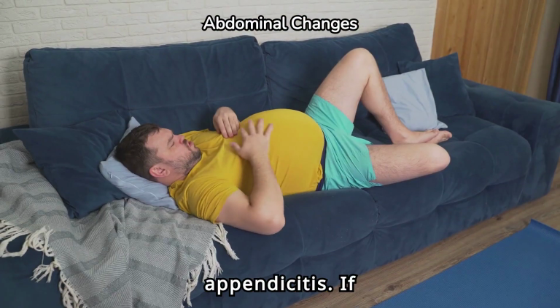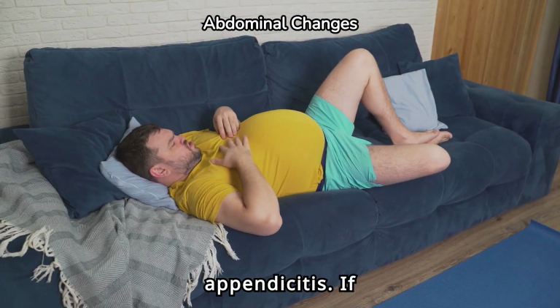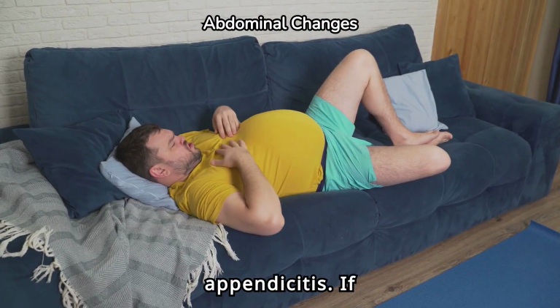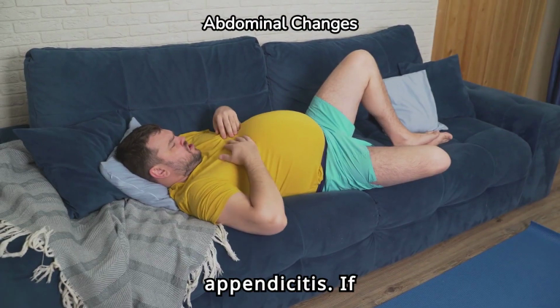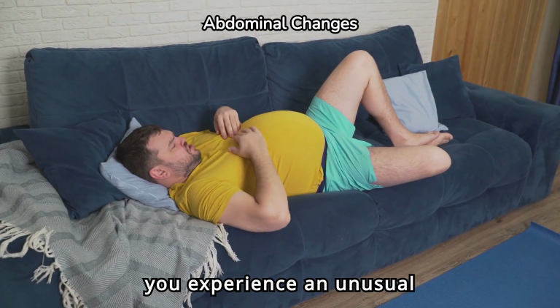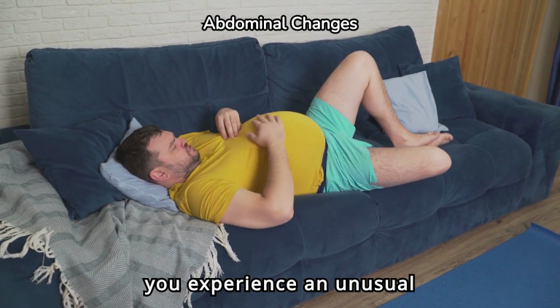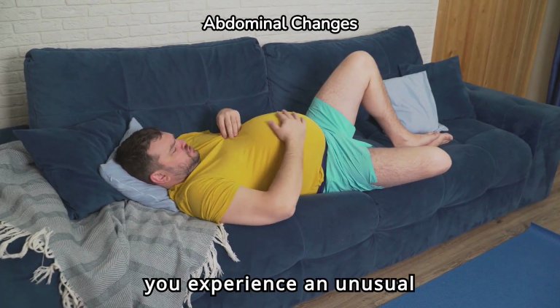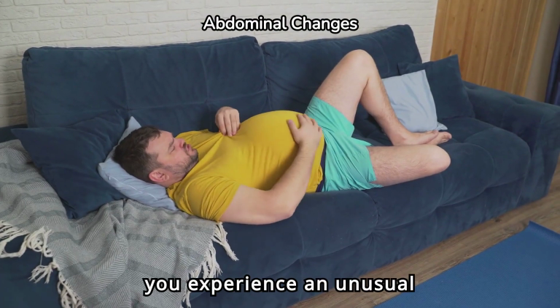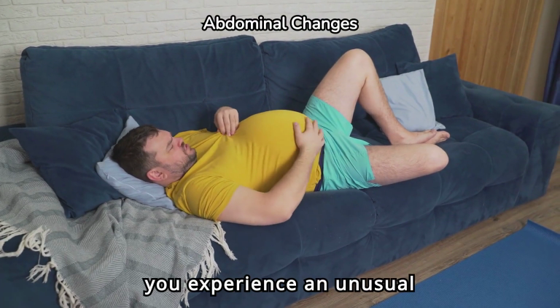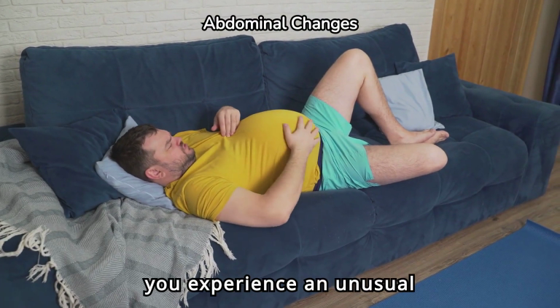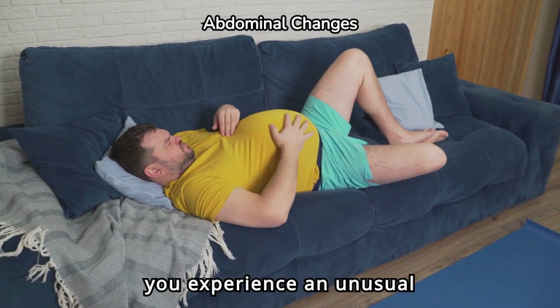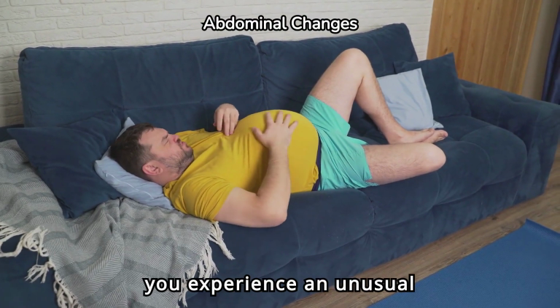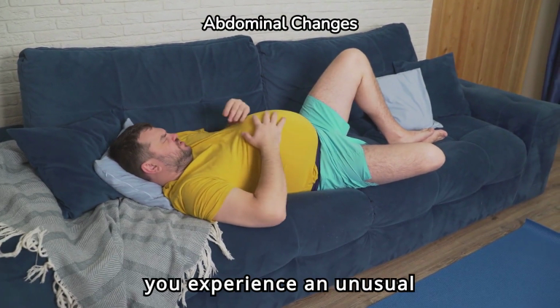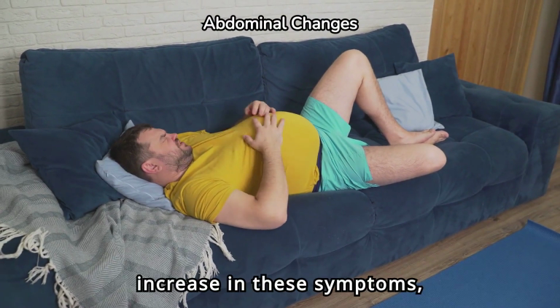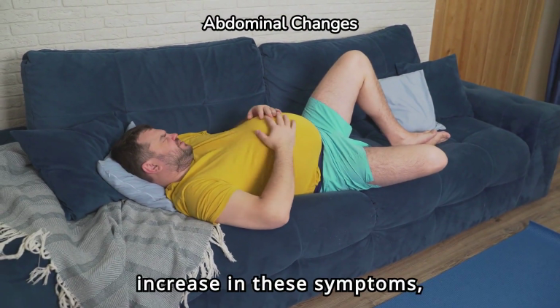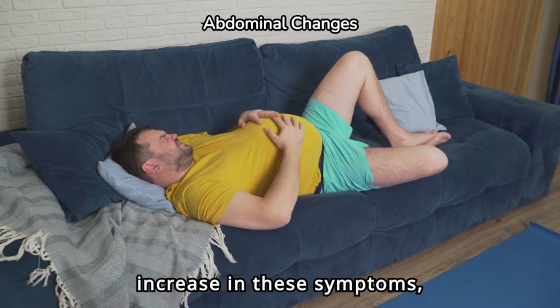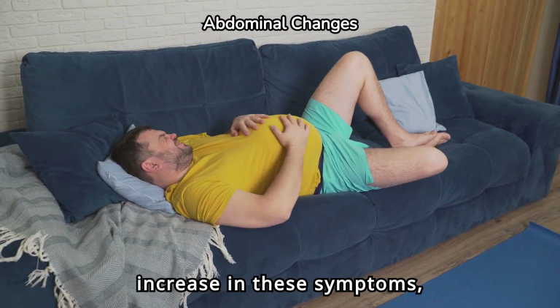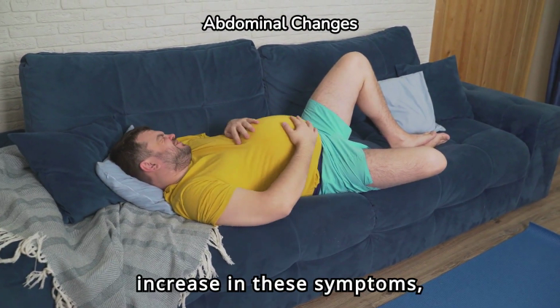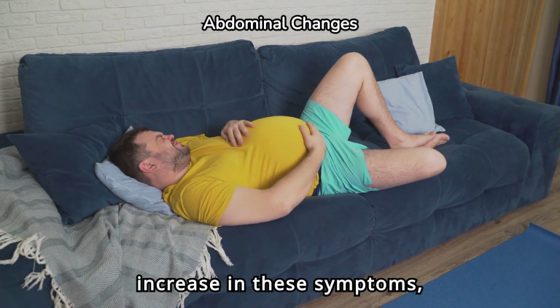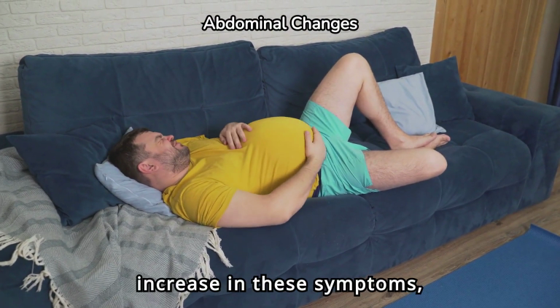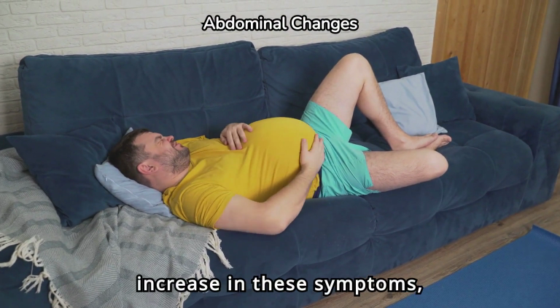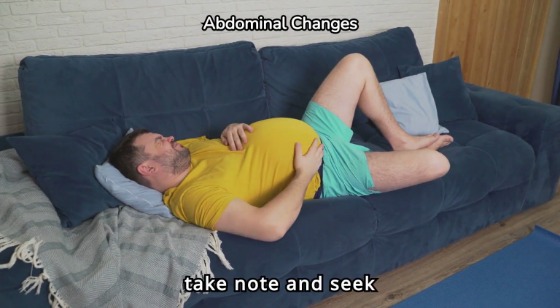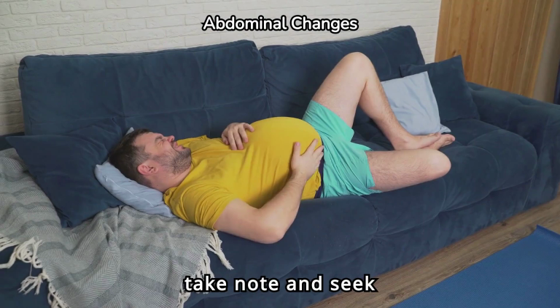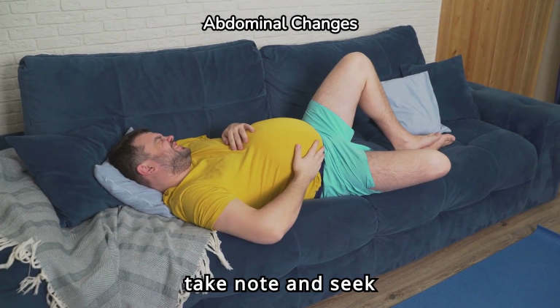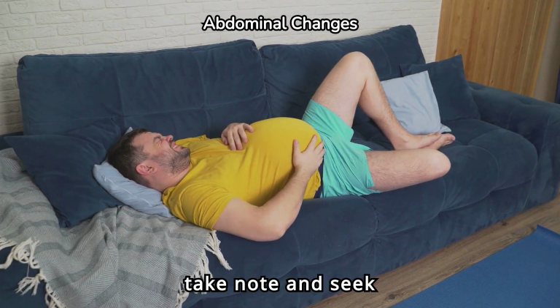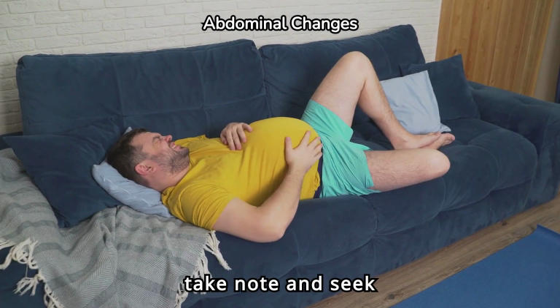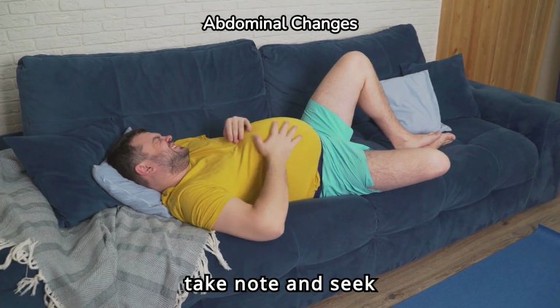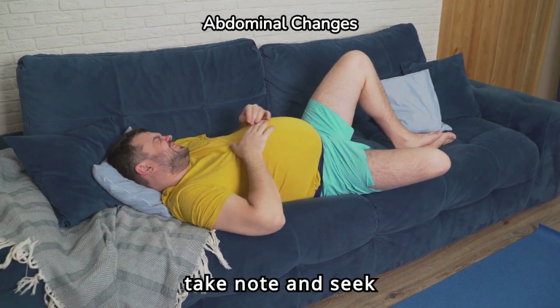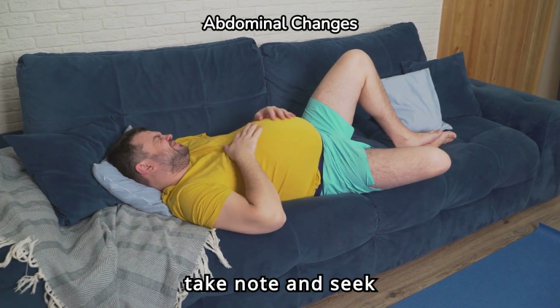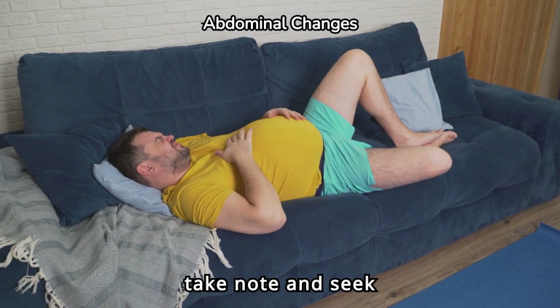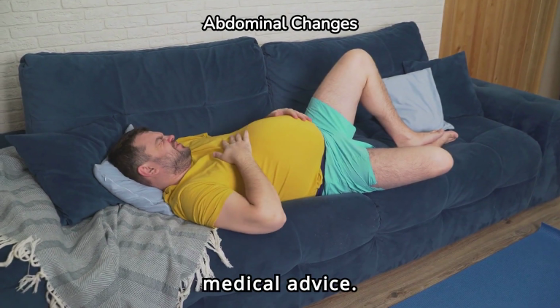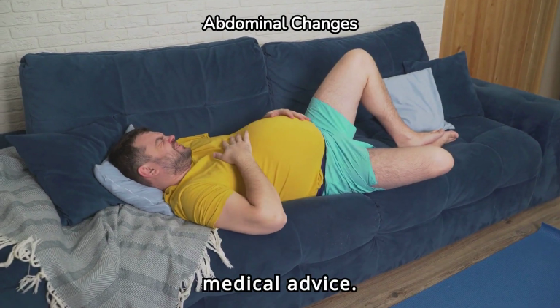Feeling bloated or gassy is common in appendicitis. If you experience an unusual increase in these symptoms, take note and seek medical advice.